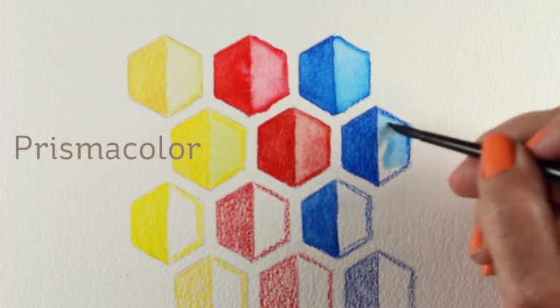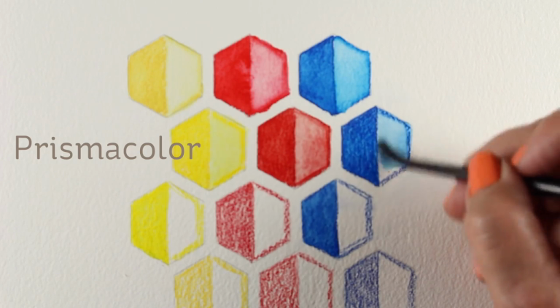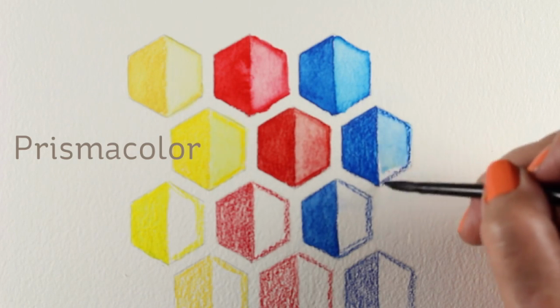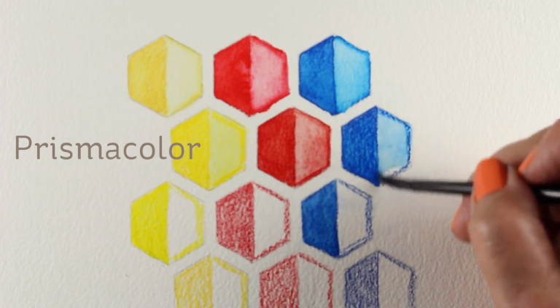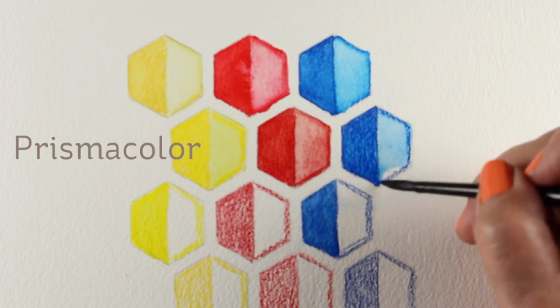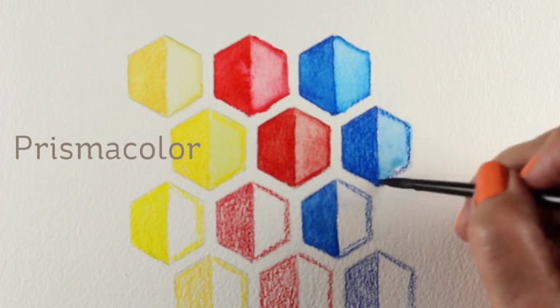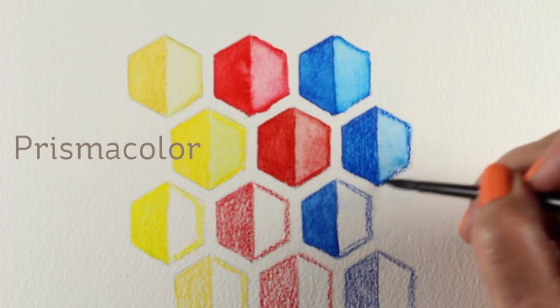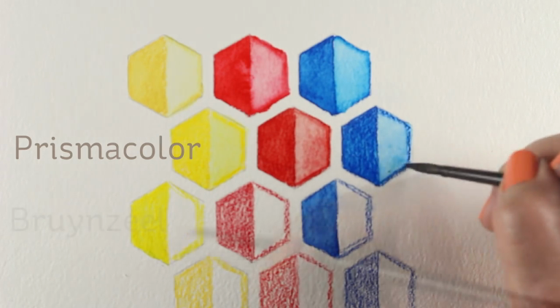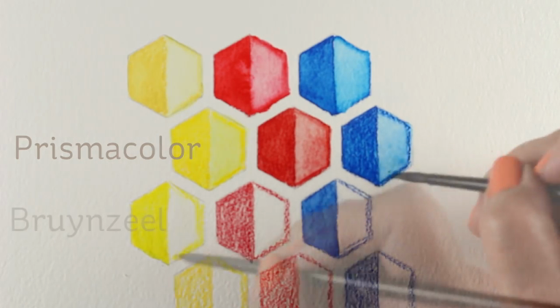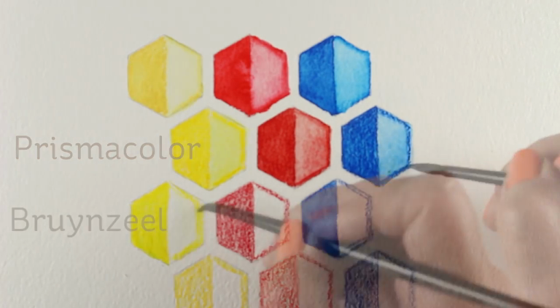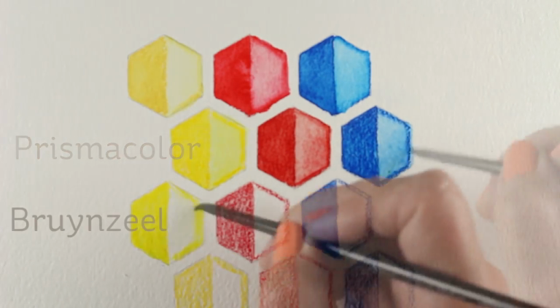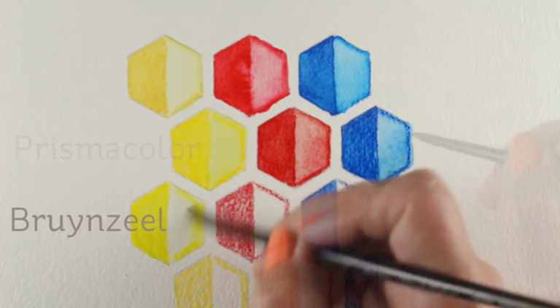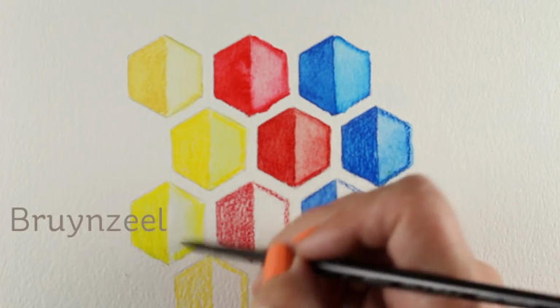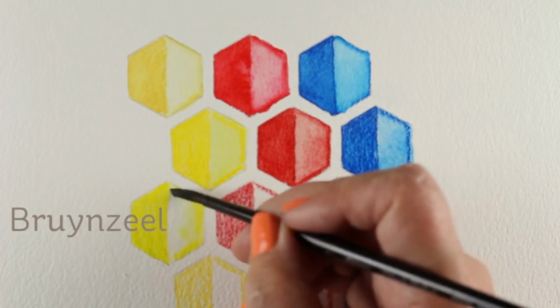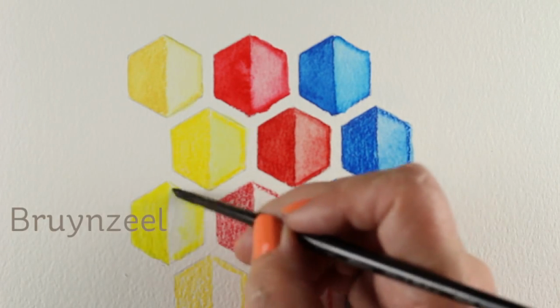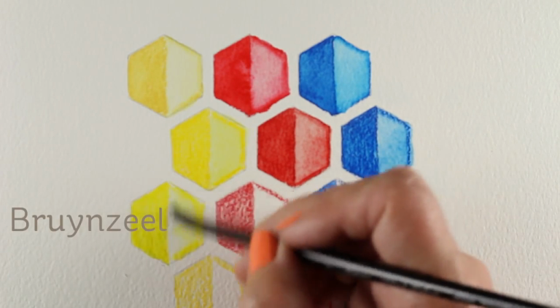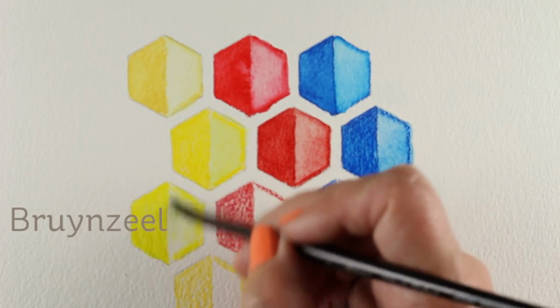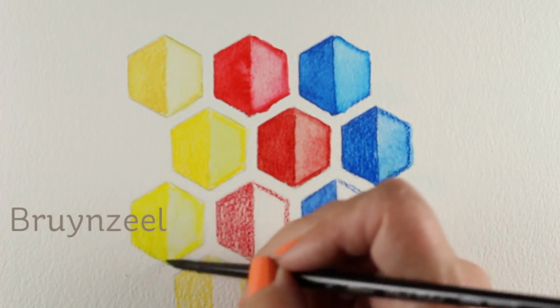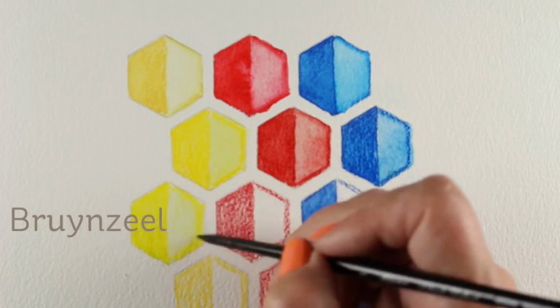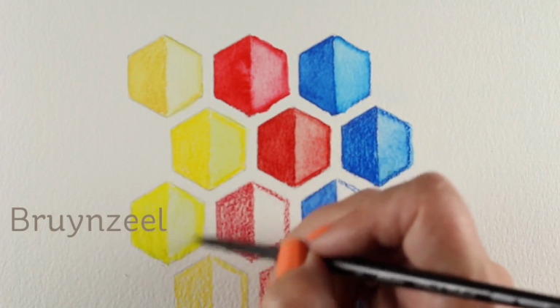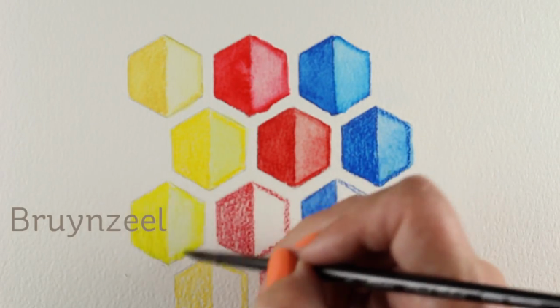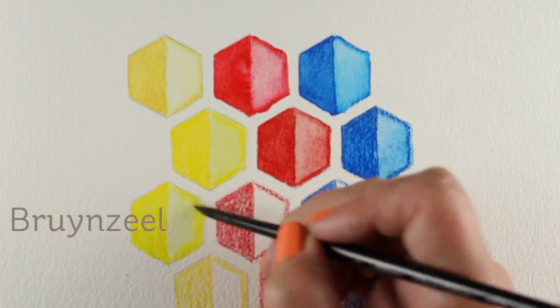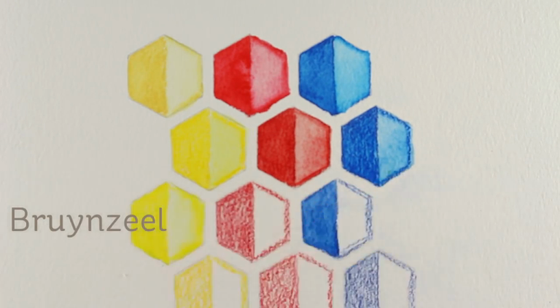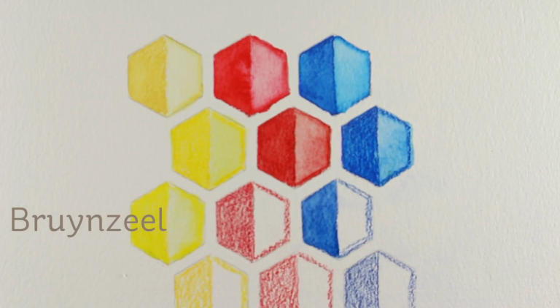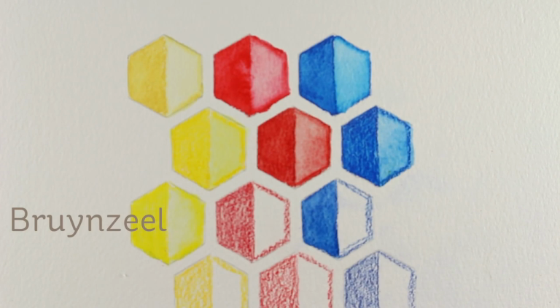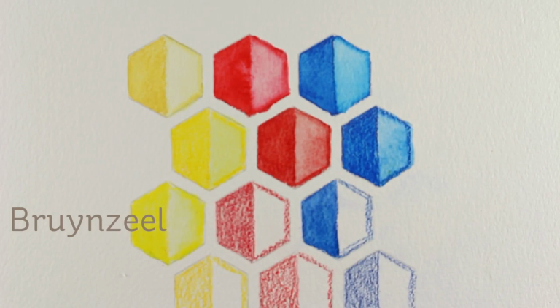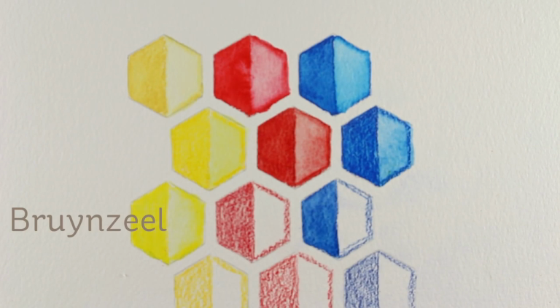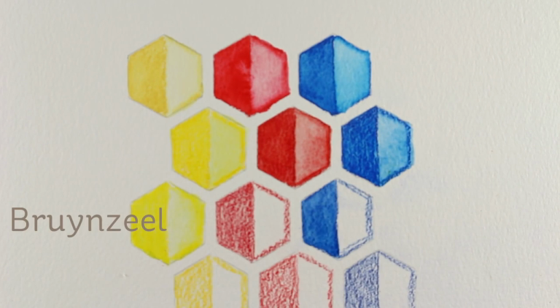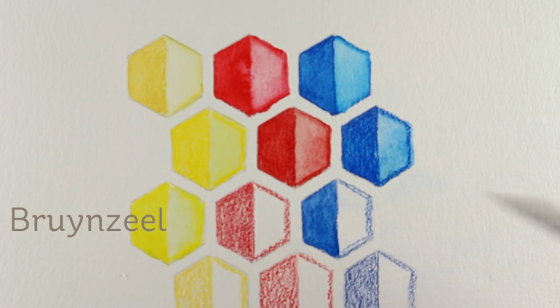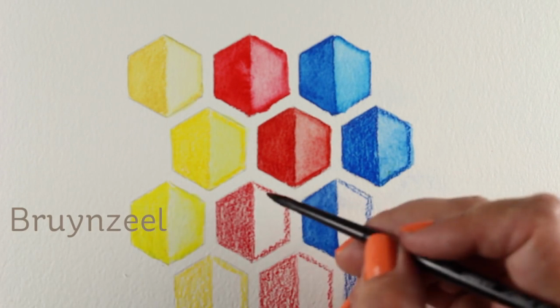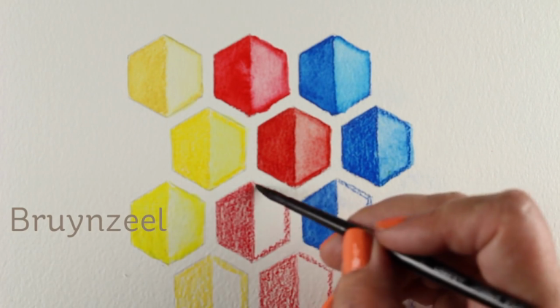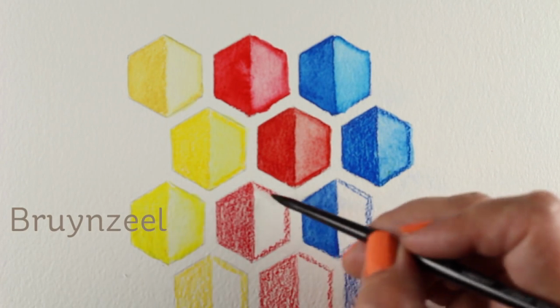The Prismacolor — I only bought a set of 12 and I was kind of glad I did because they didn't break down as well as I had hoped.